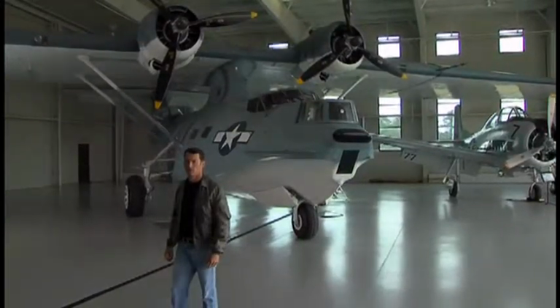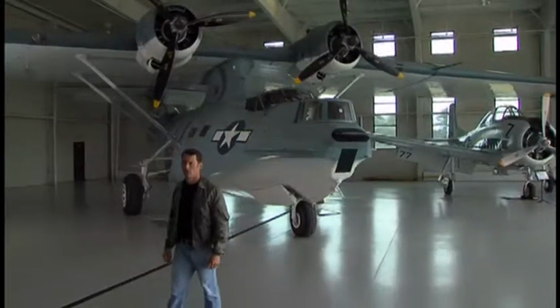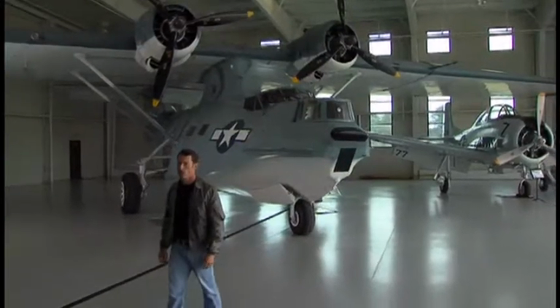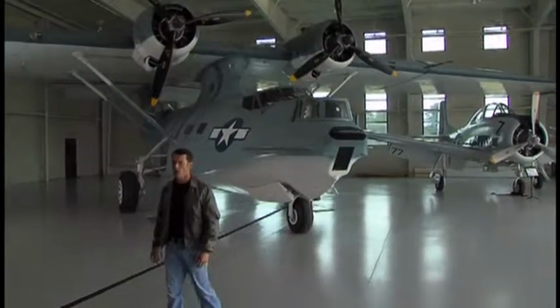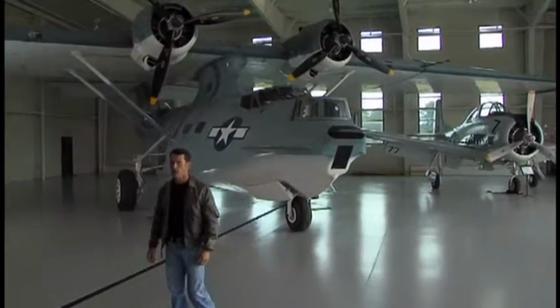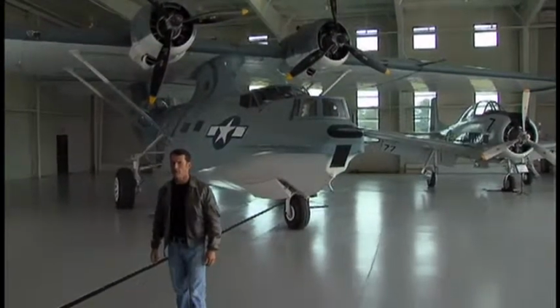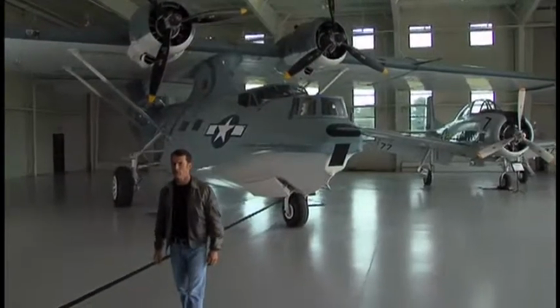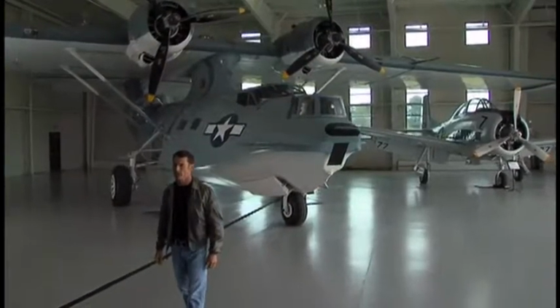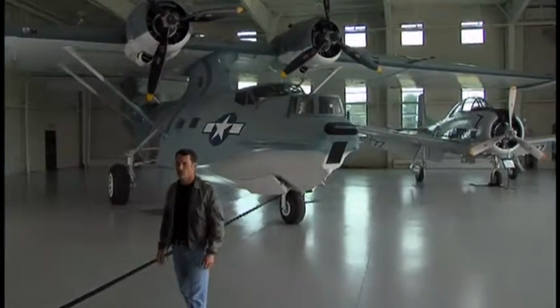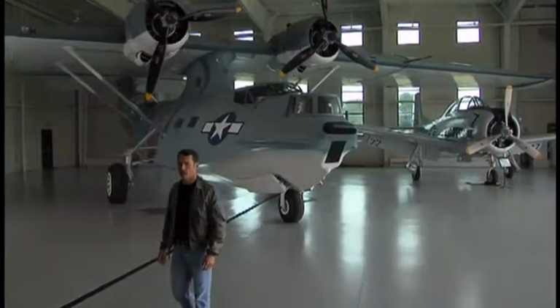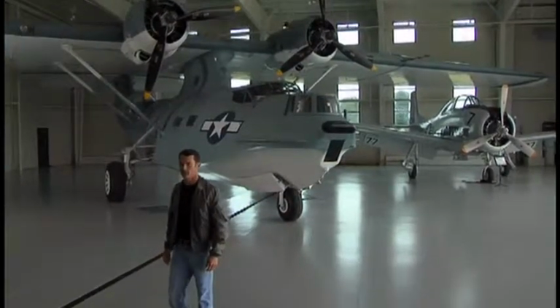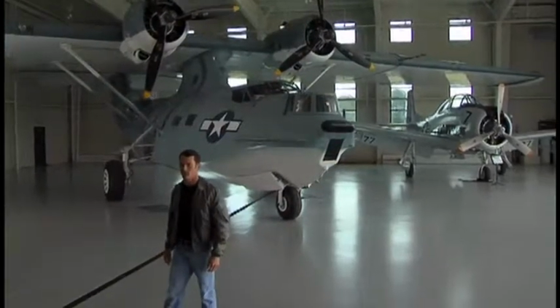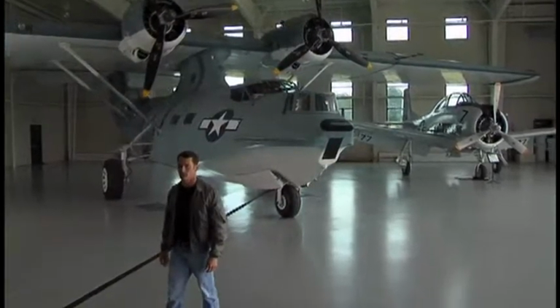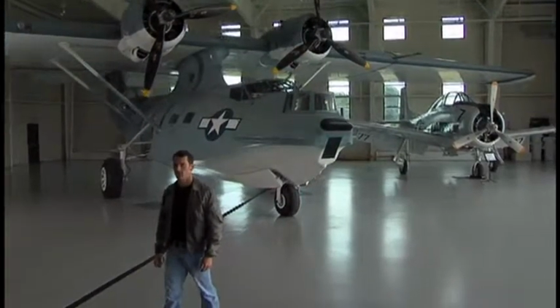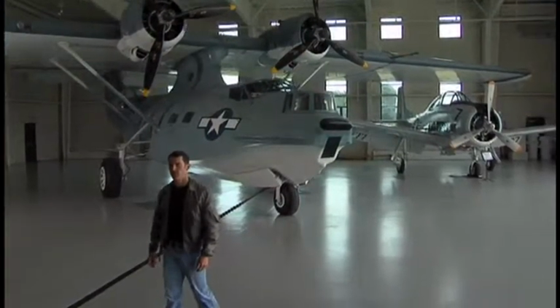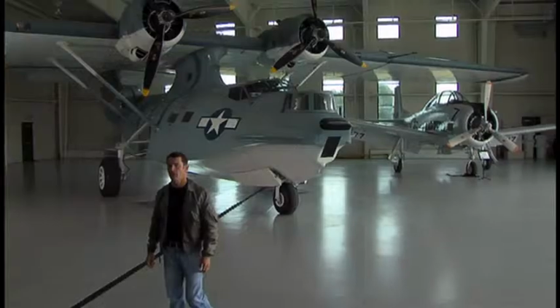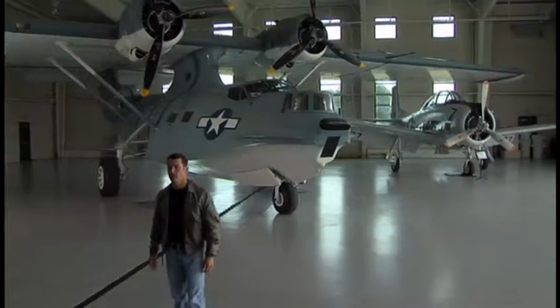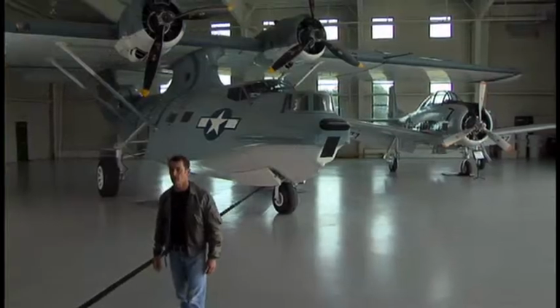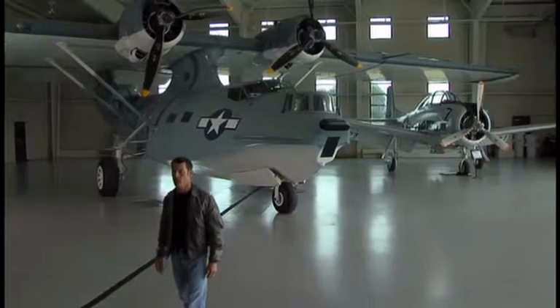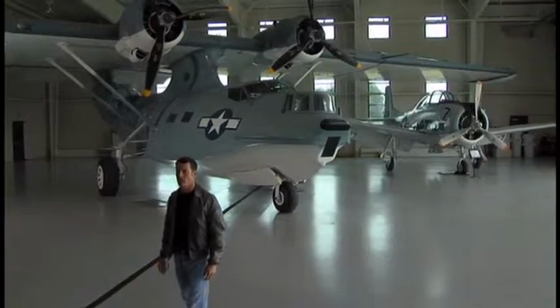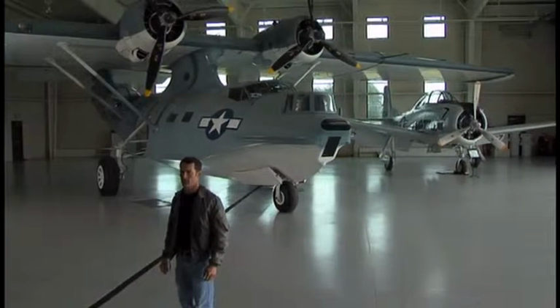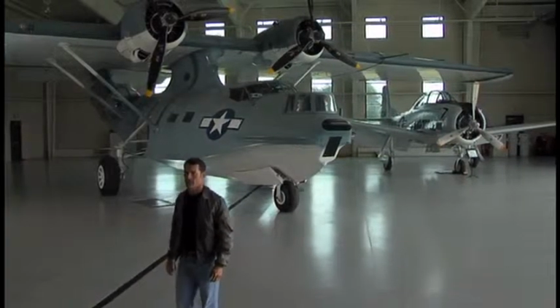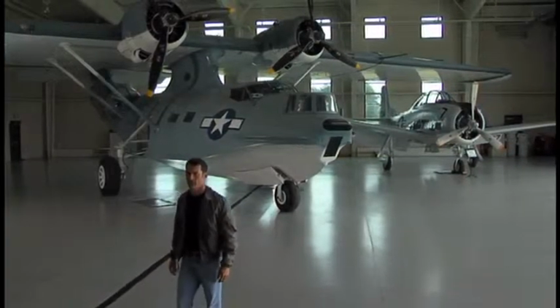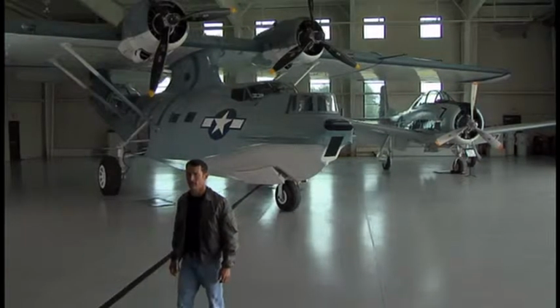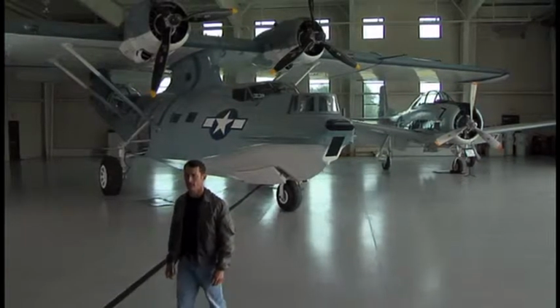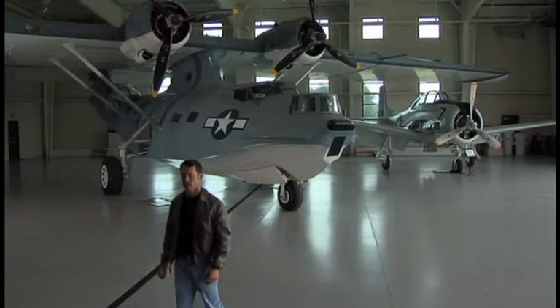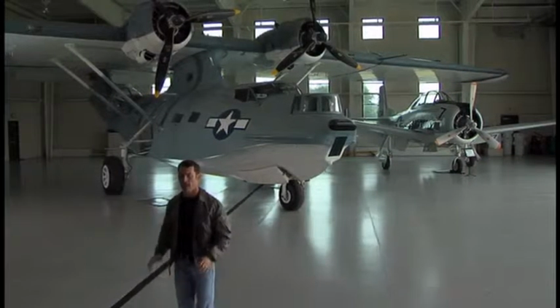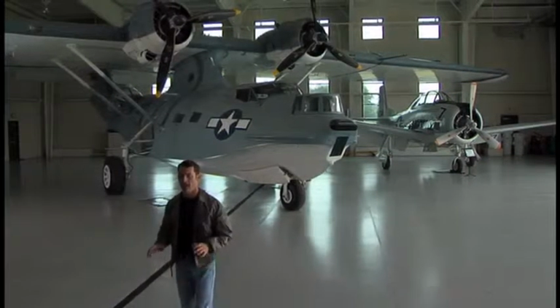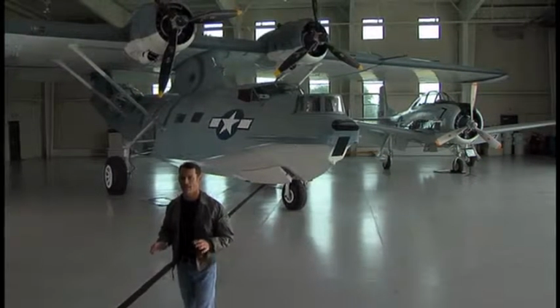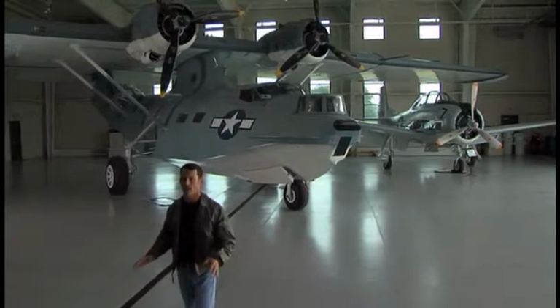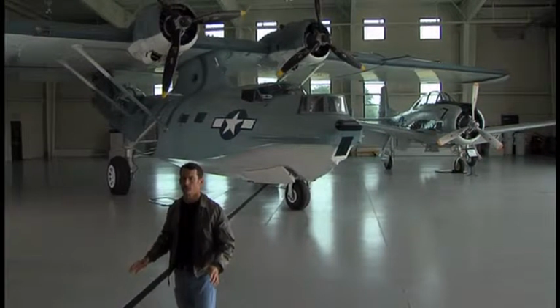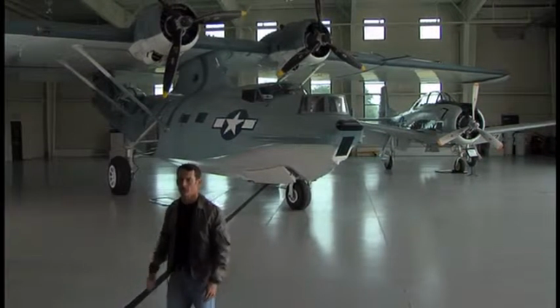Of all the flying boats ever built, the consolidated PBY — the Catalina — is the hands-down favorite.